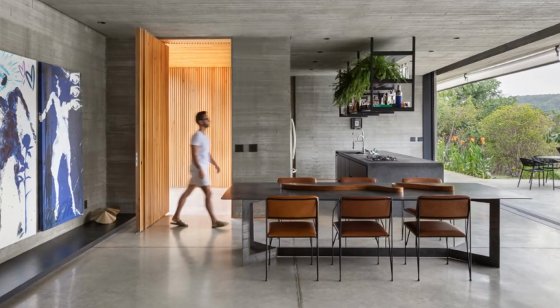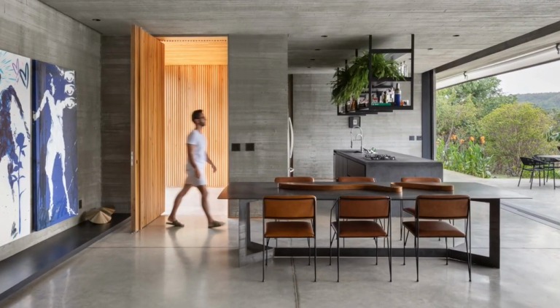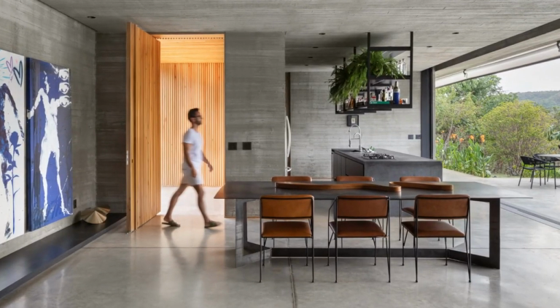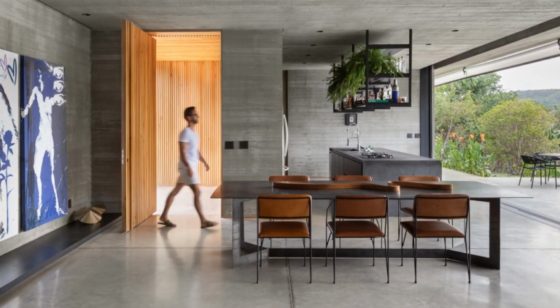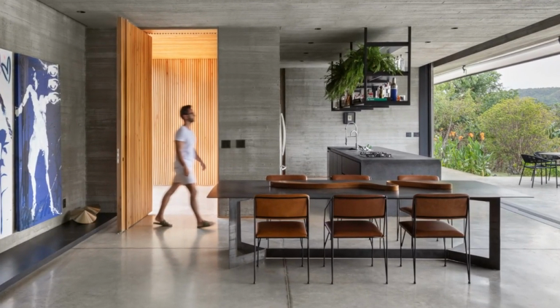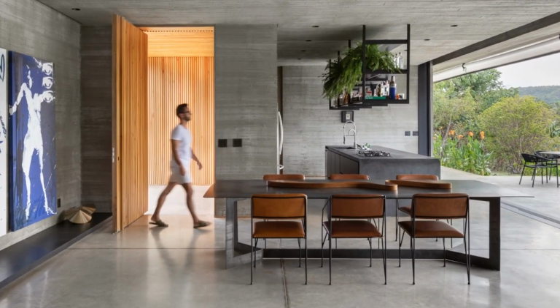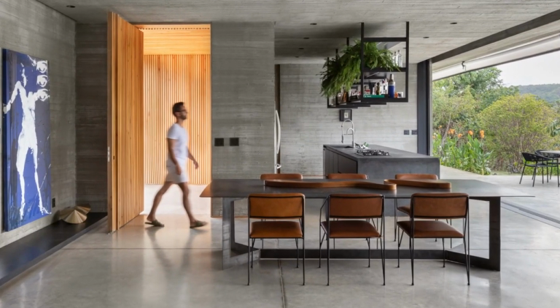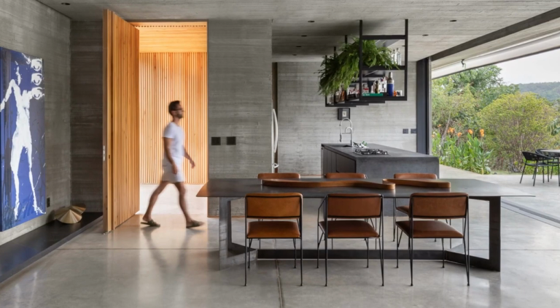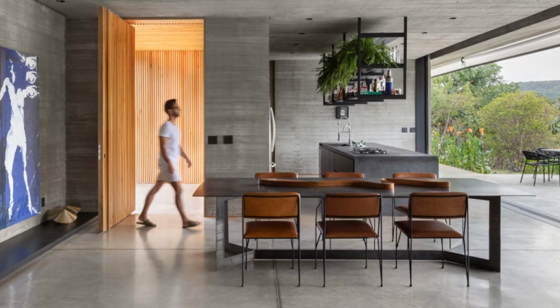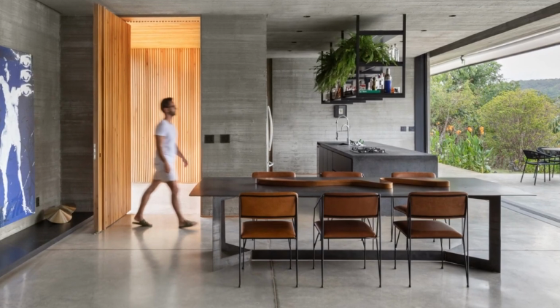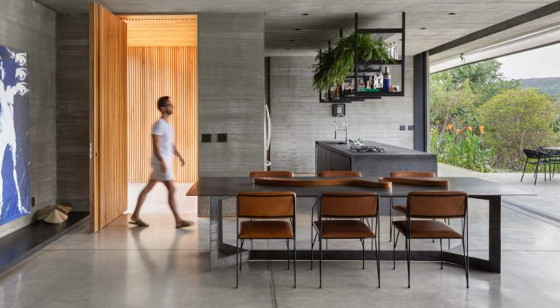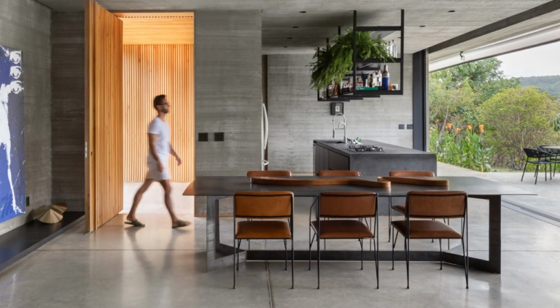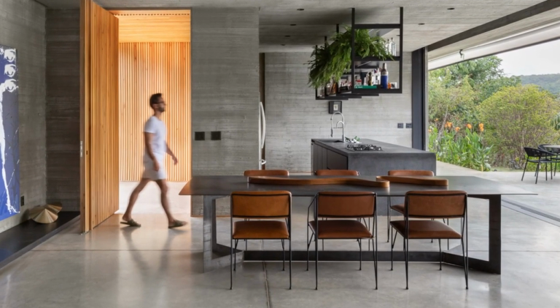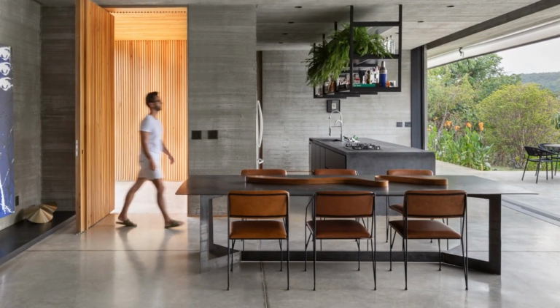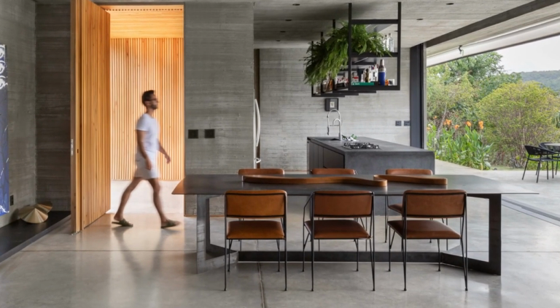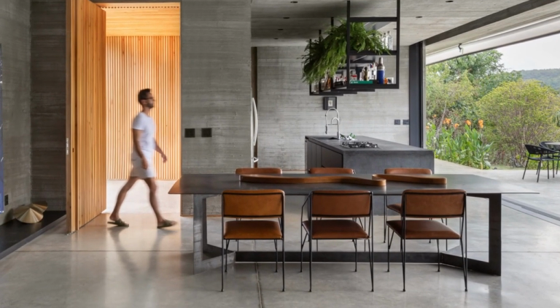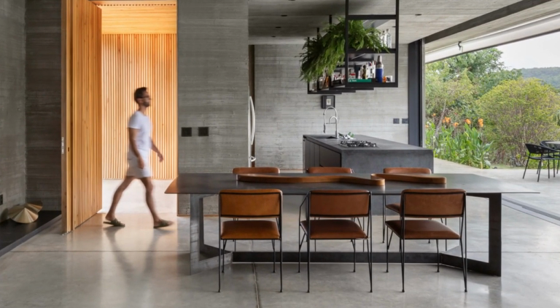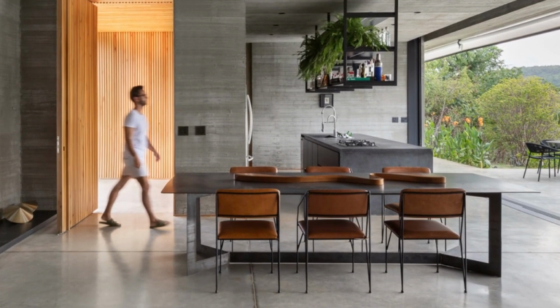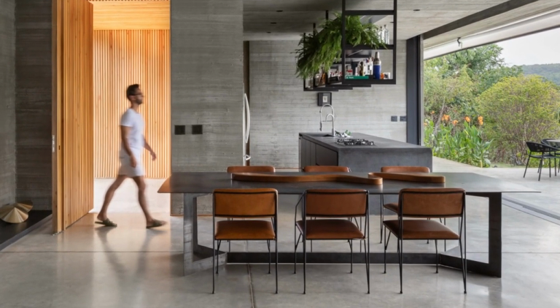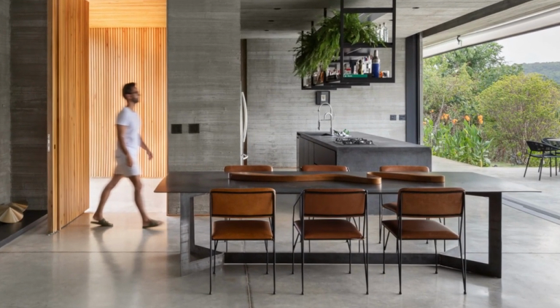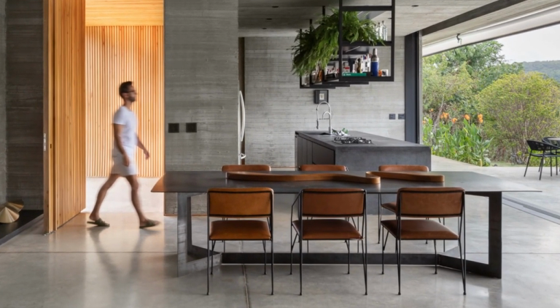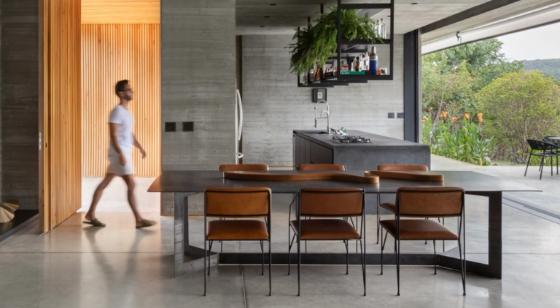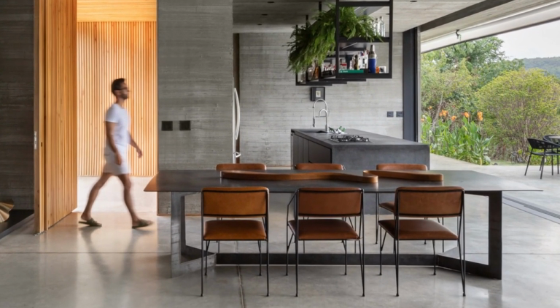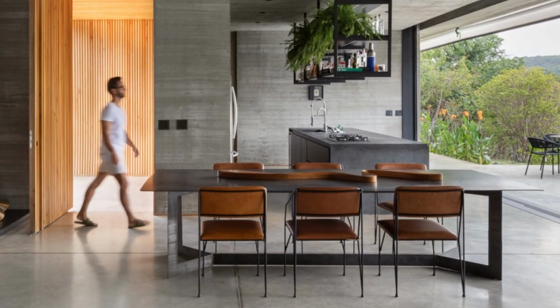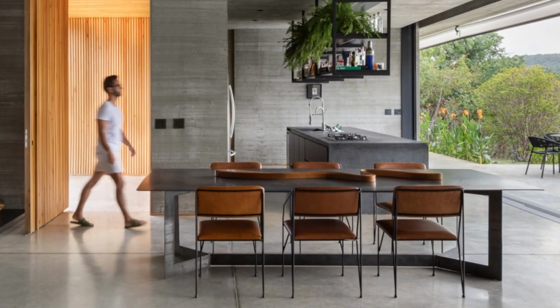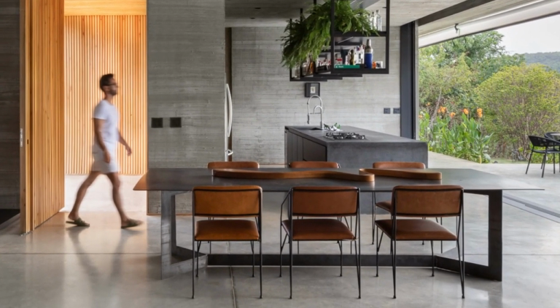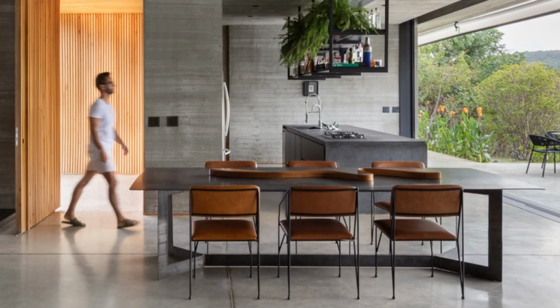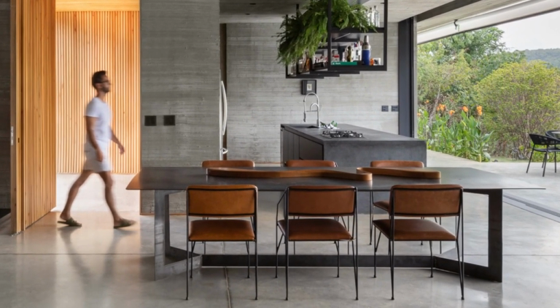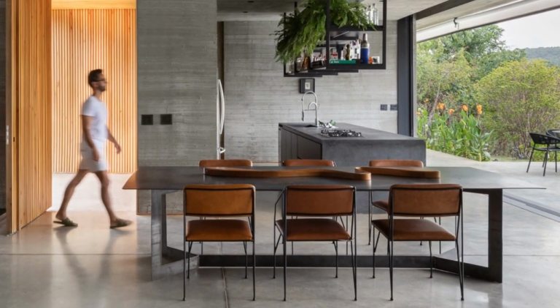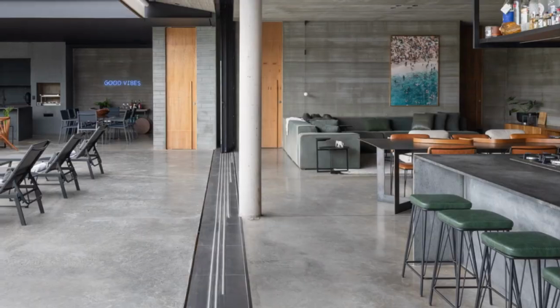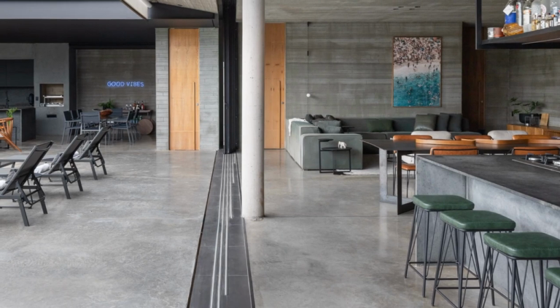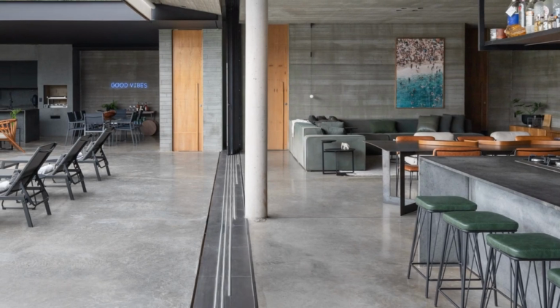The visitor is pleasantly surprised by the duality of the architecture, creating integrated spaces with panoramic views.